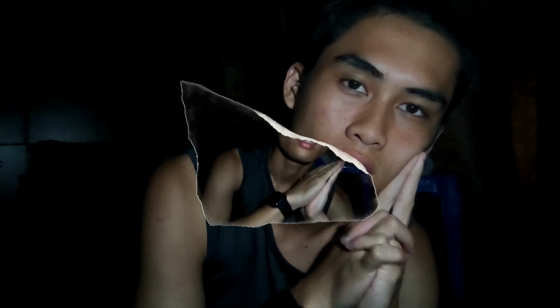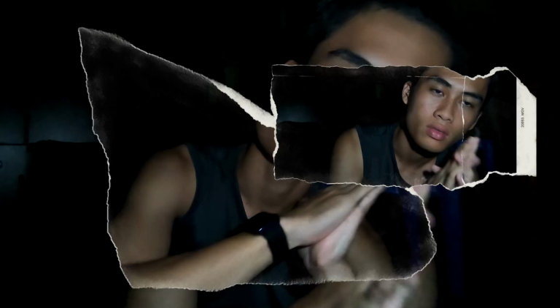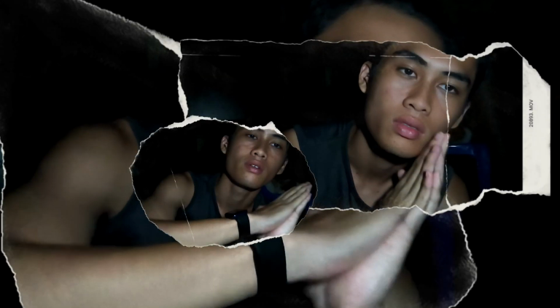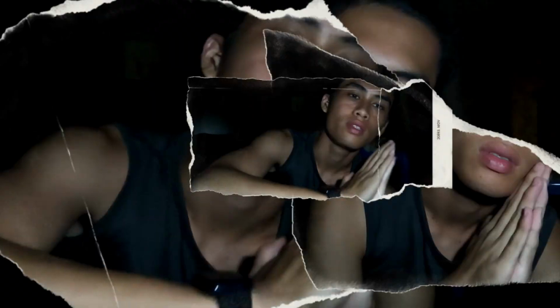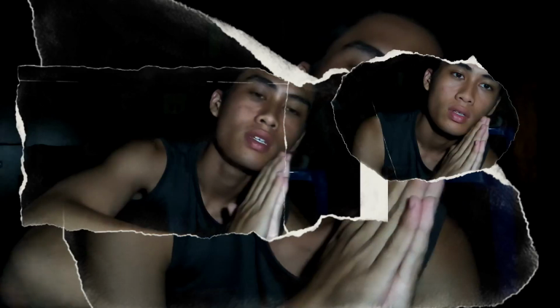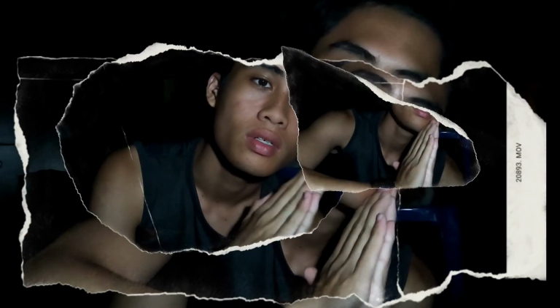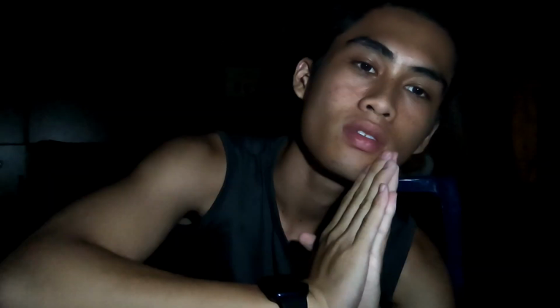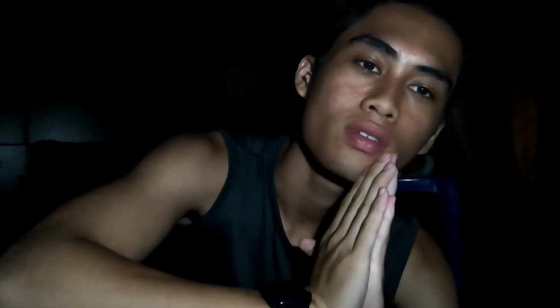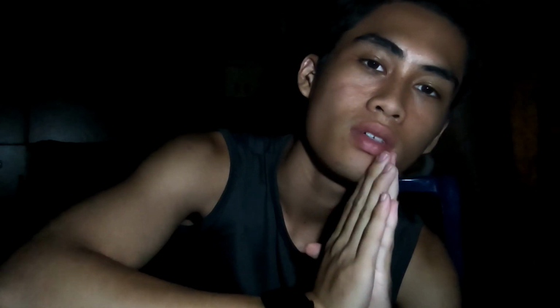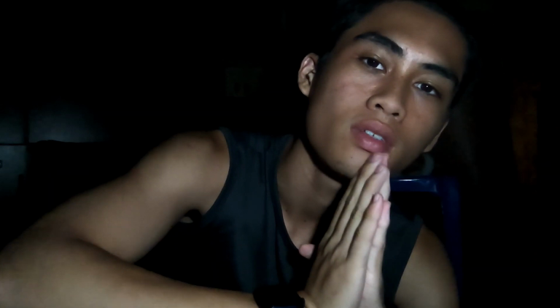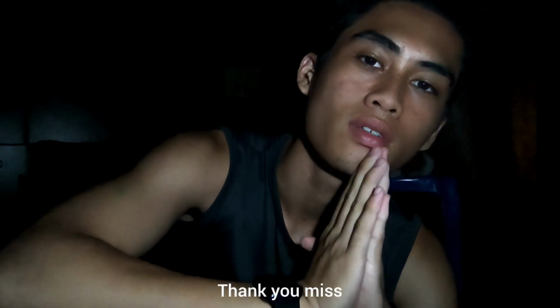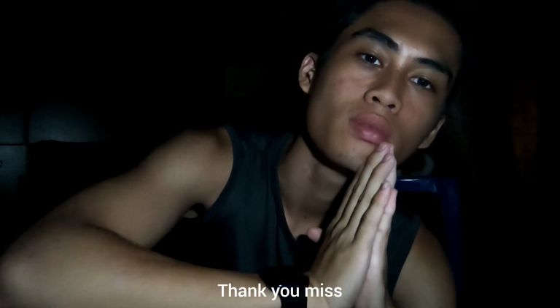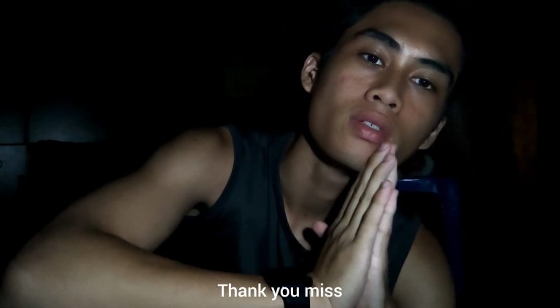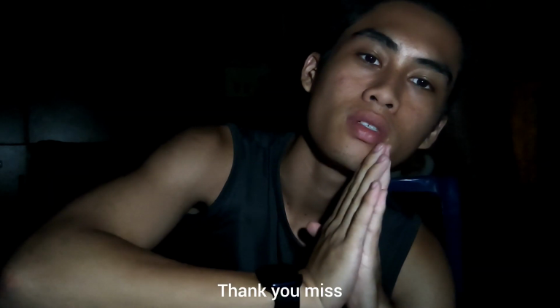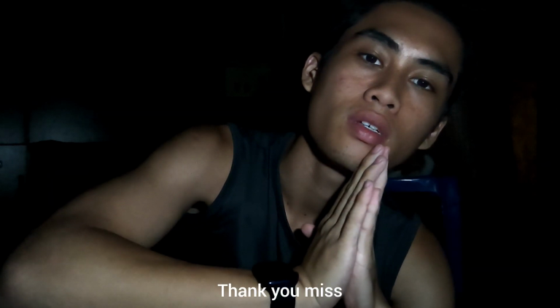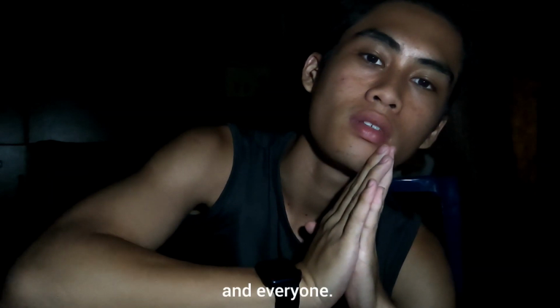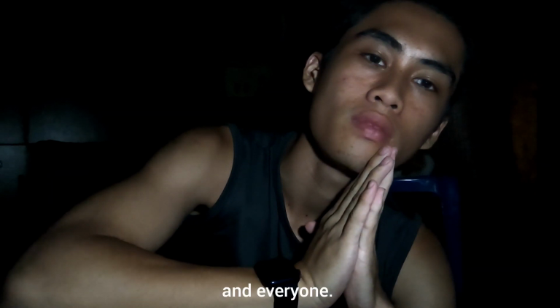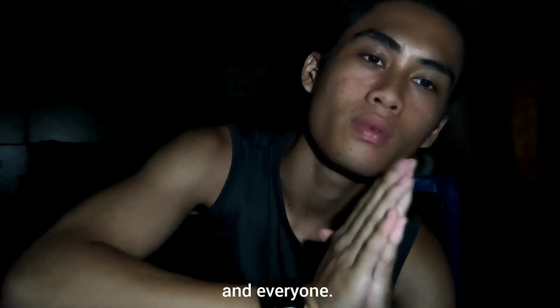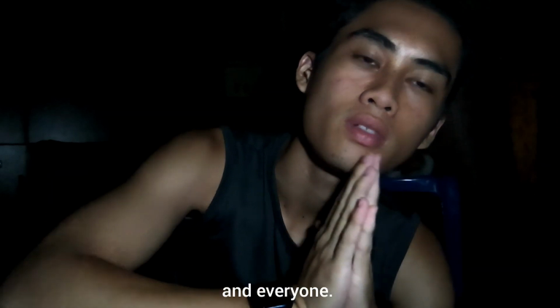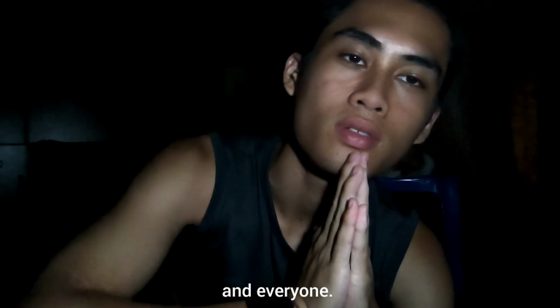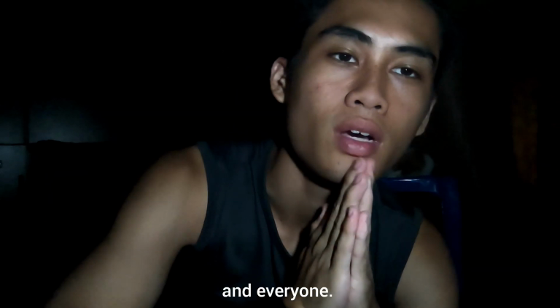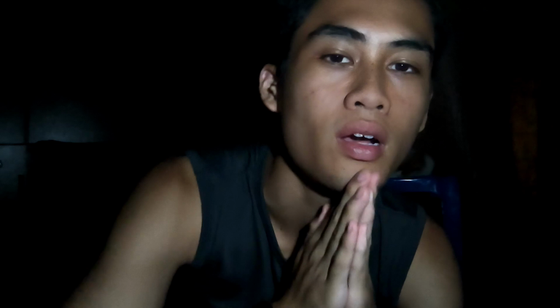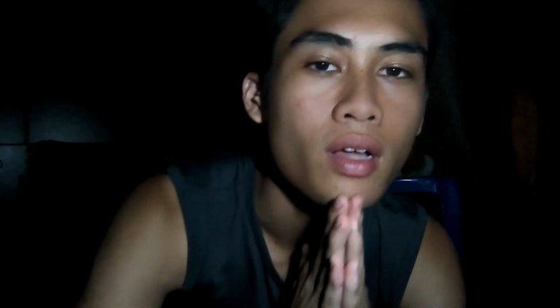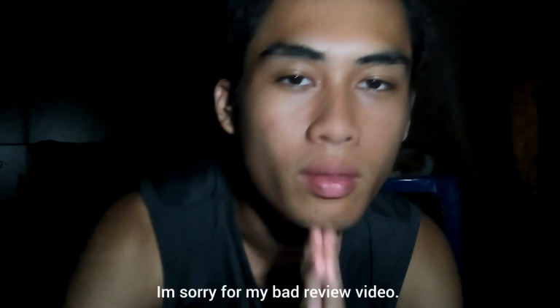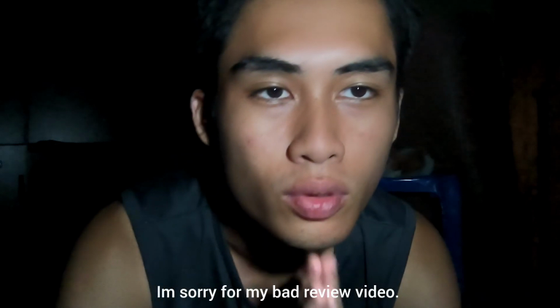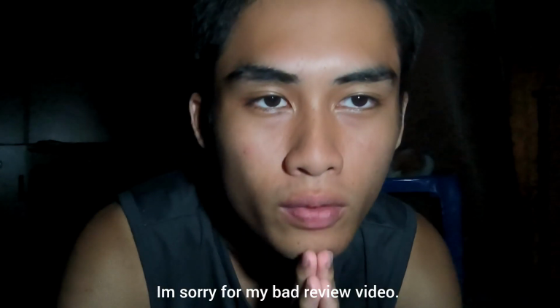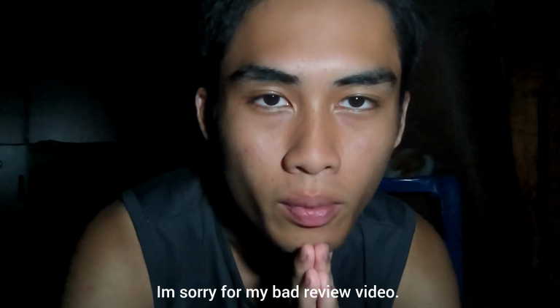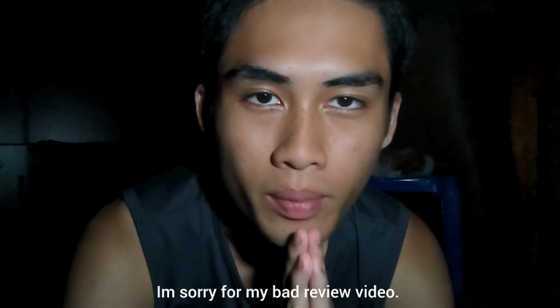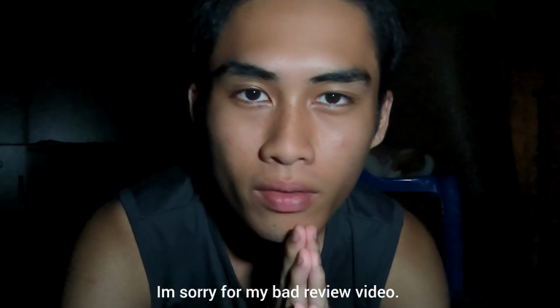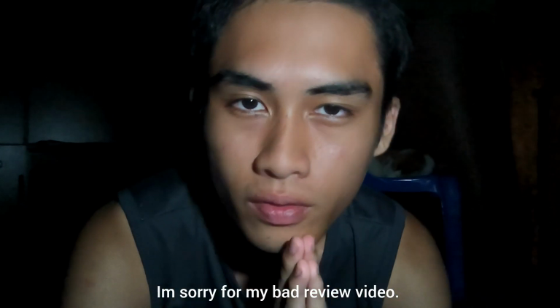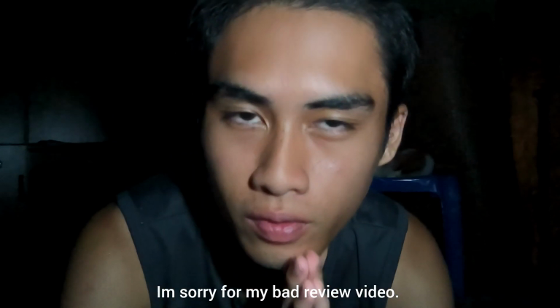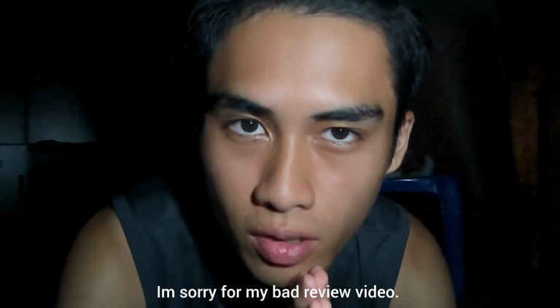Thank you for everything. Thank you, miss and everyone. I'm sorry for my video.